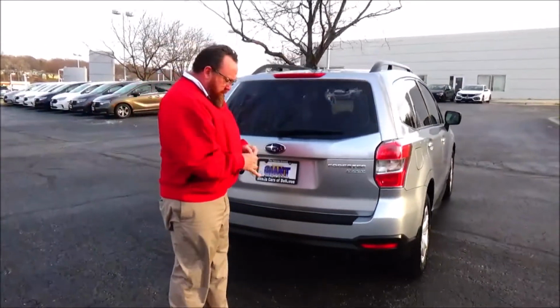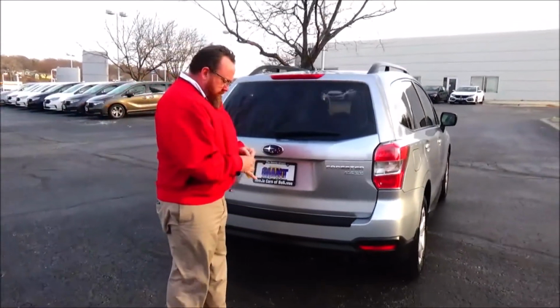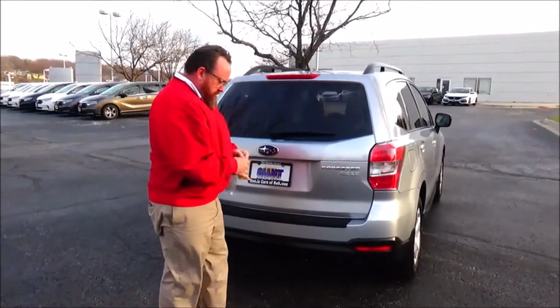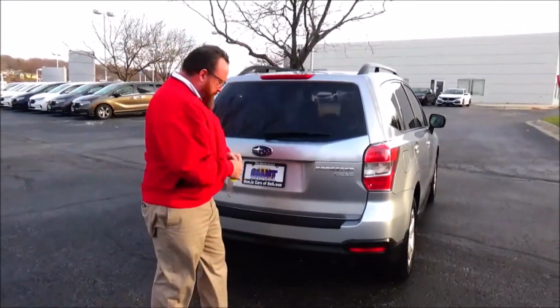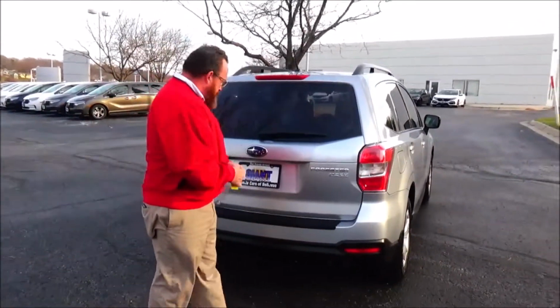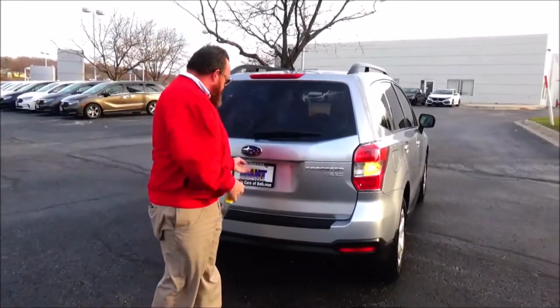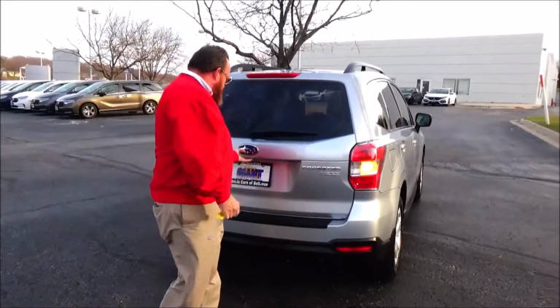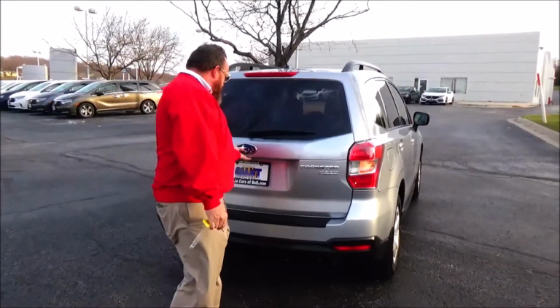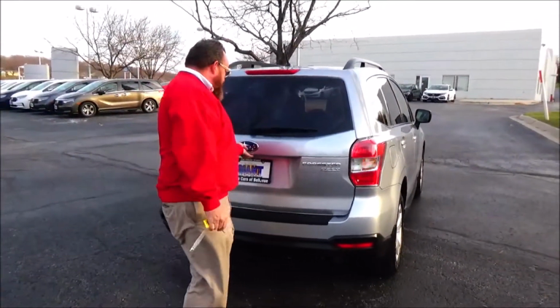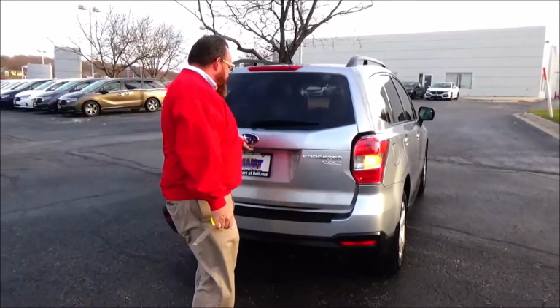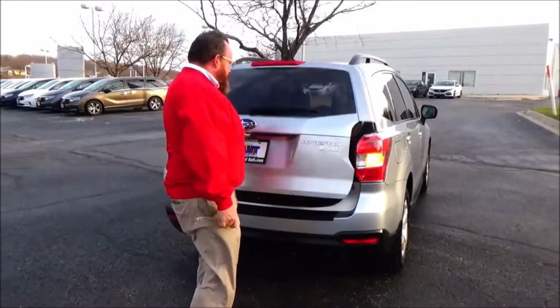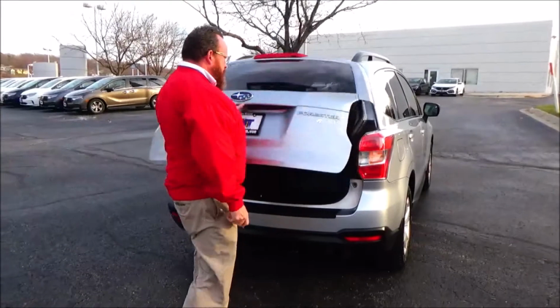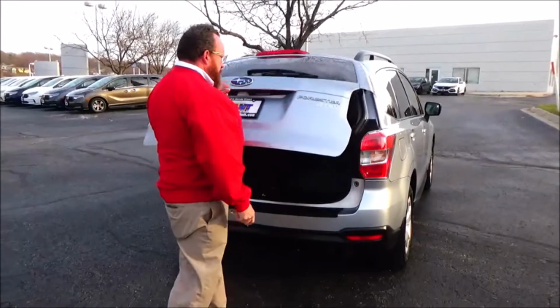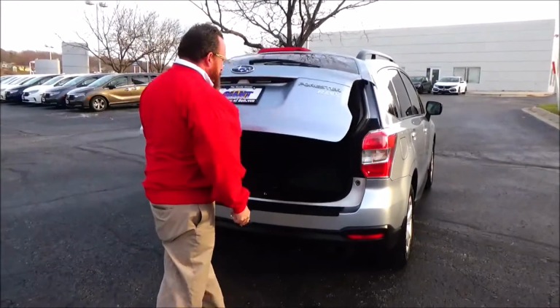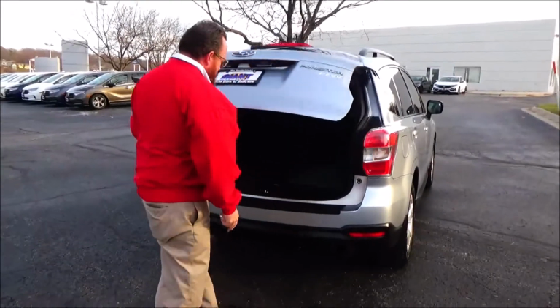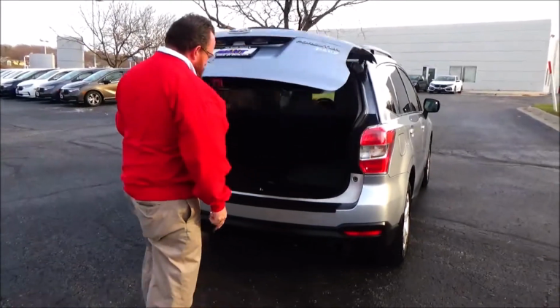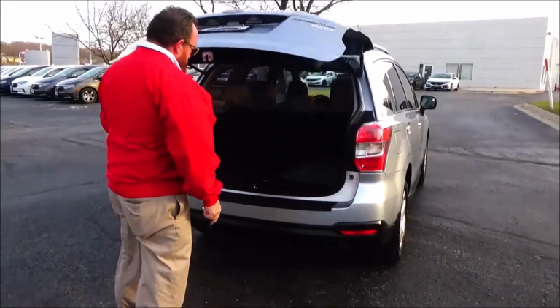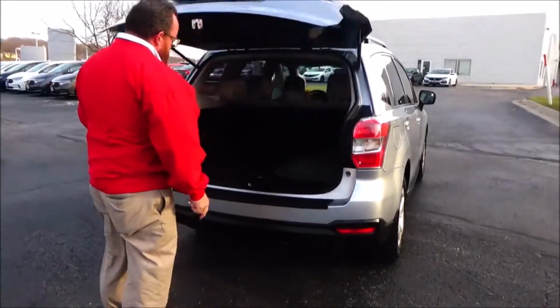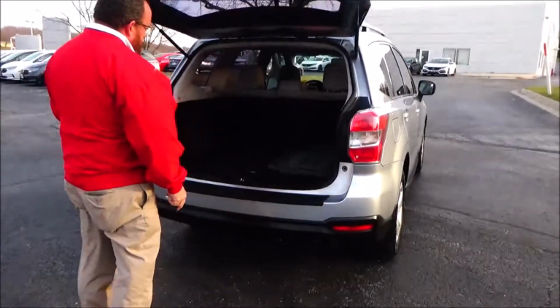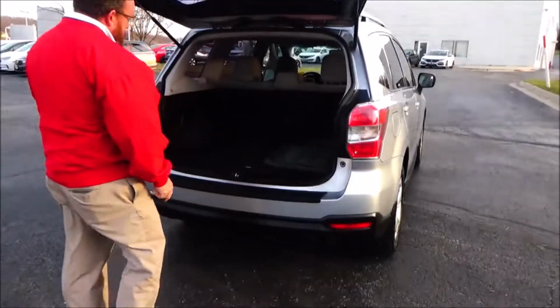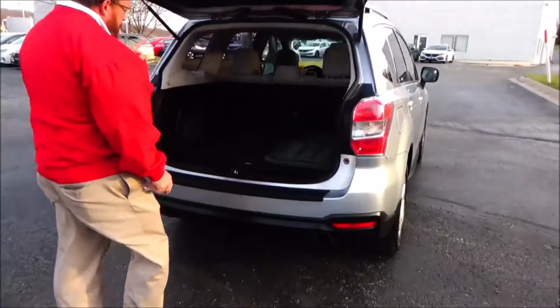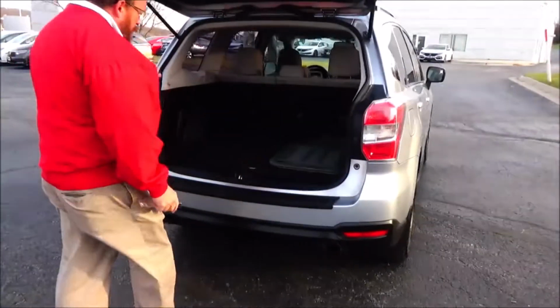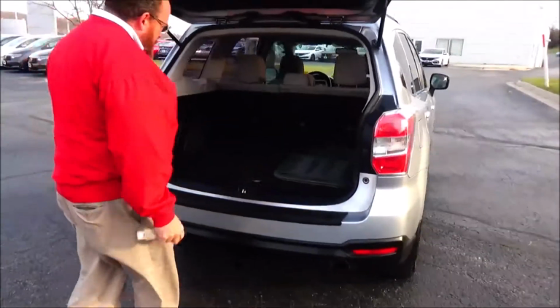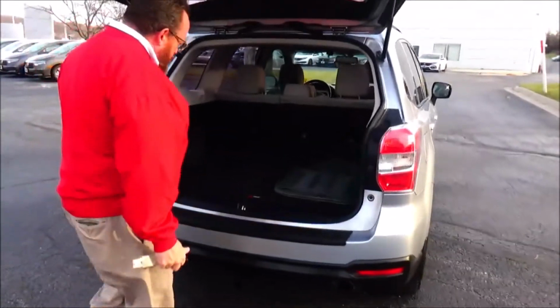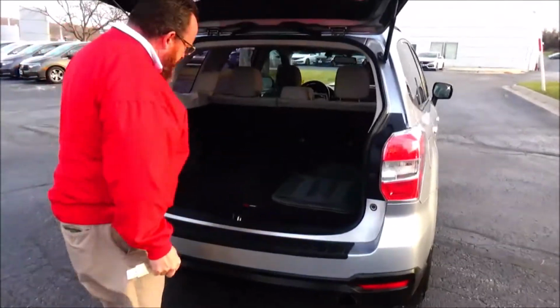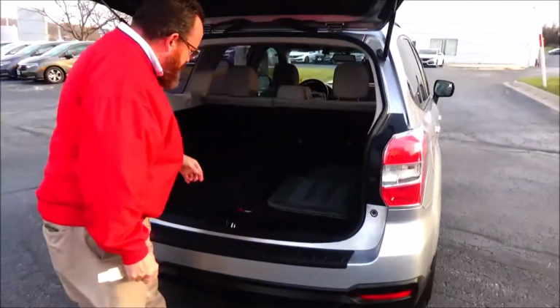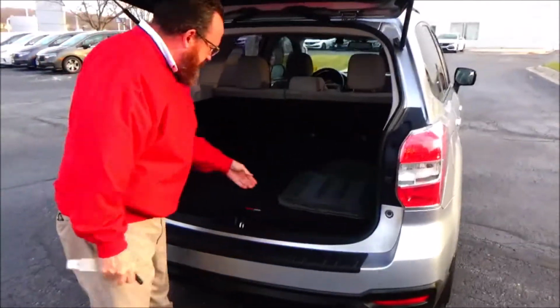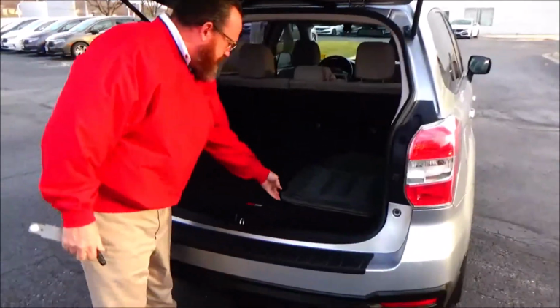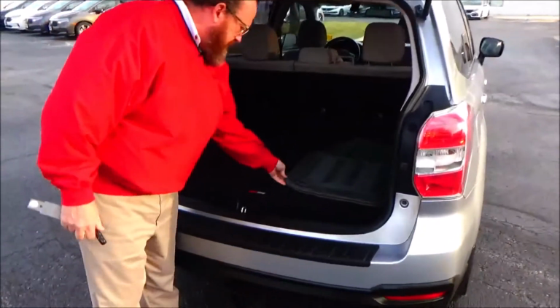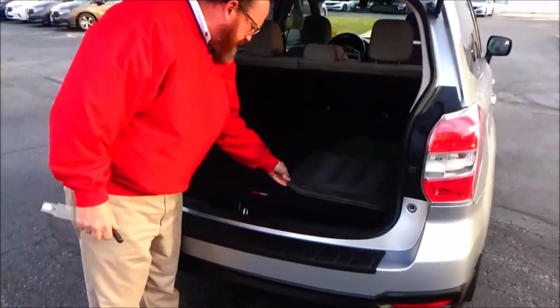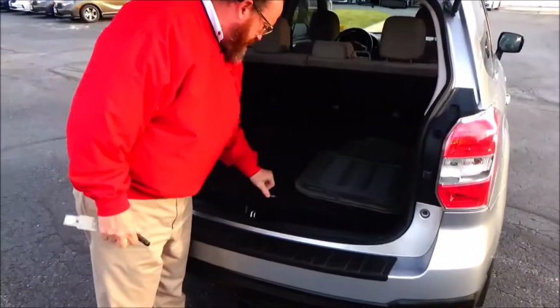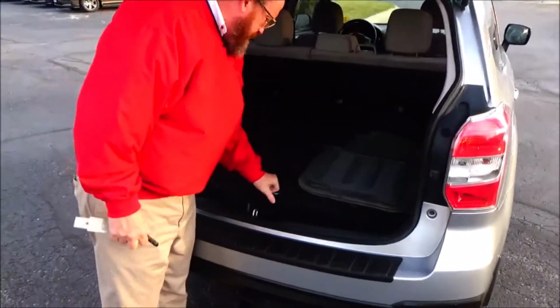It's really clean. 60/40 fold-down rear seat. Aftermarket stereo.